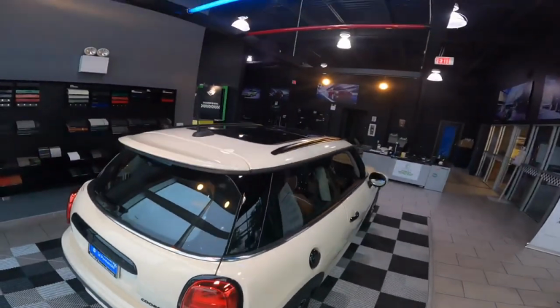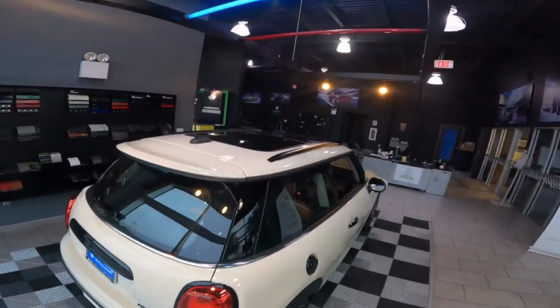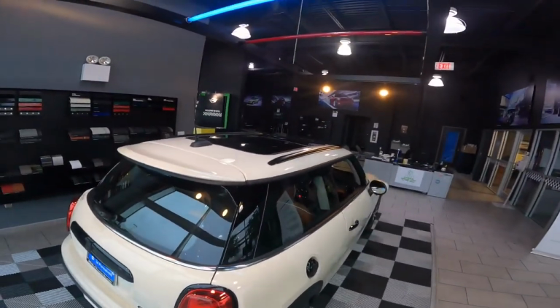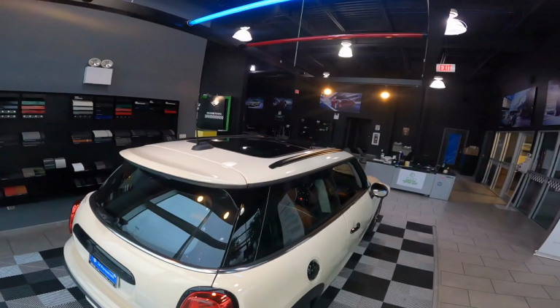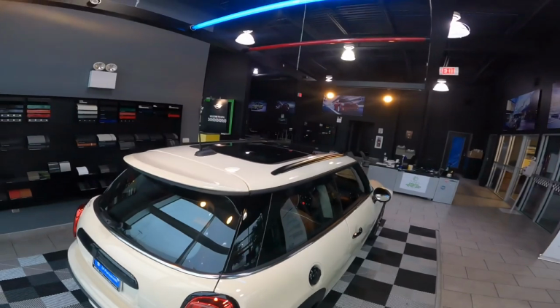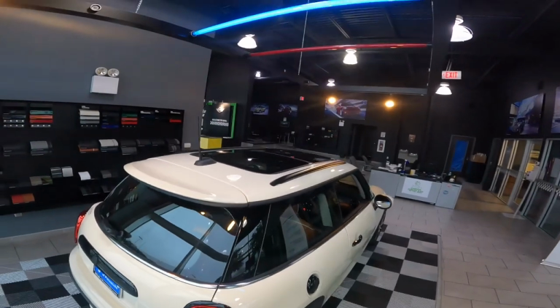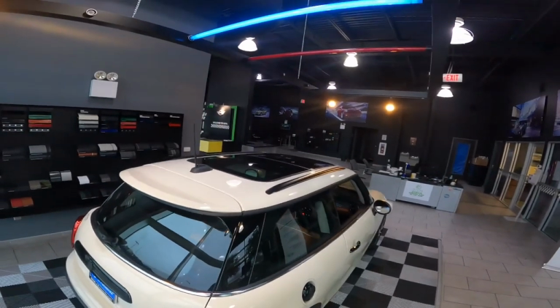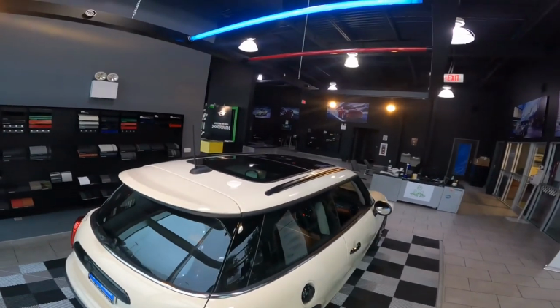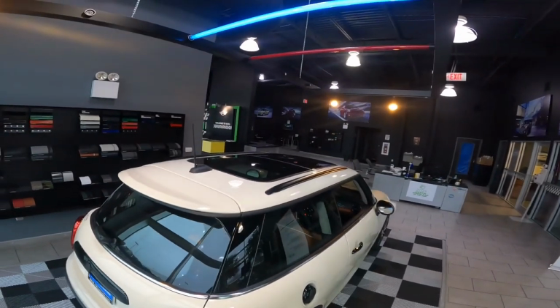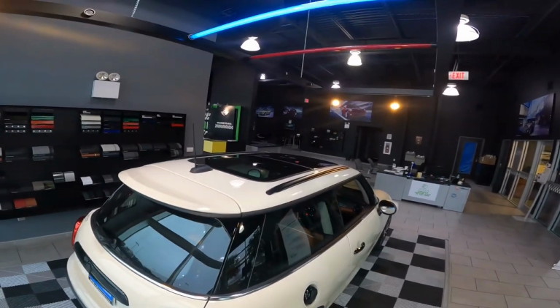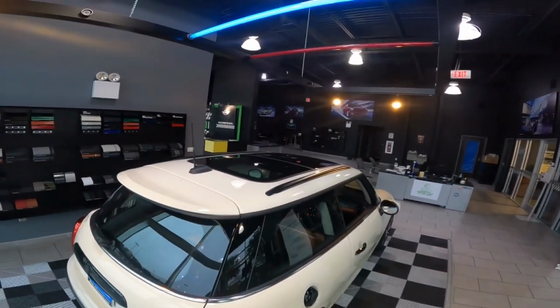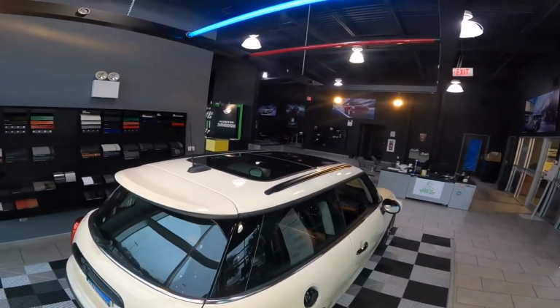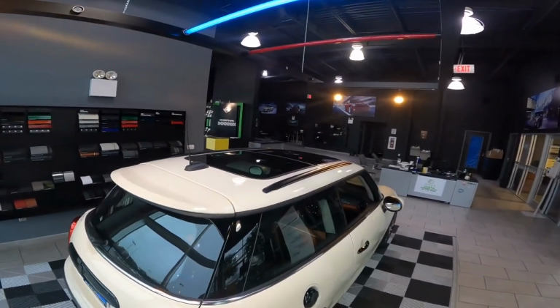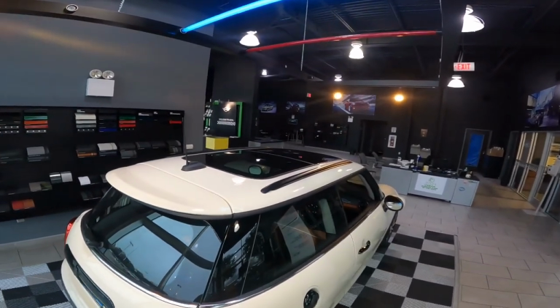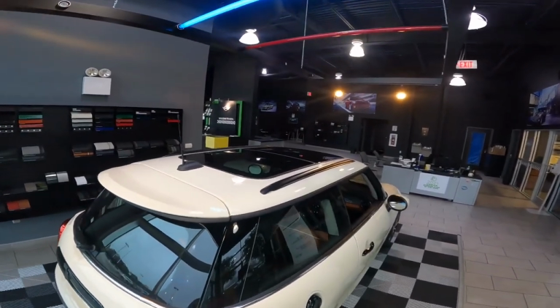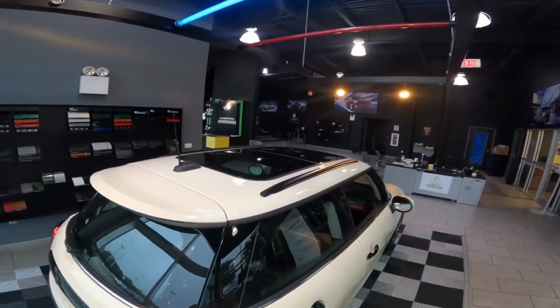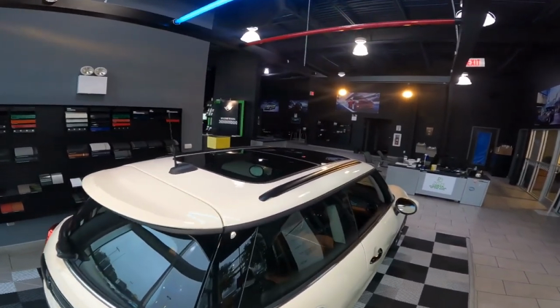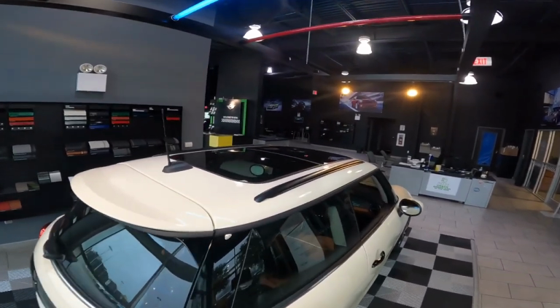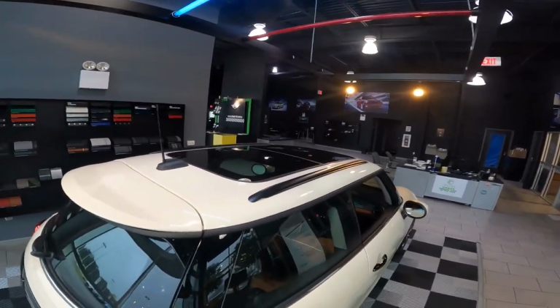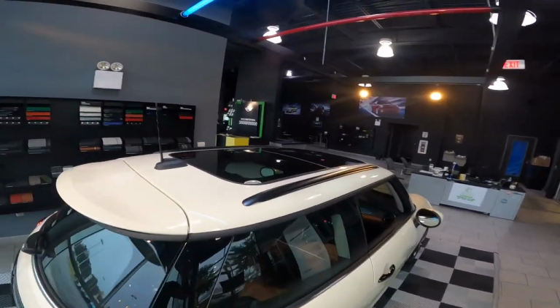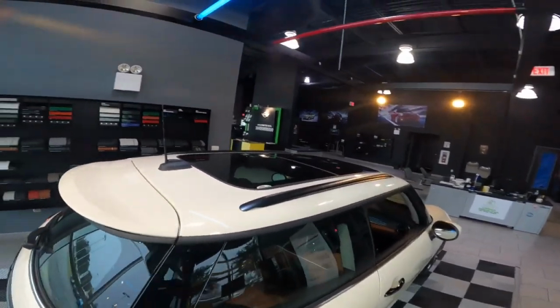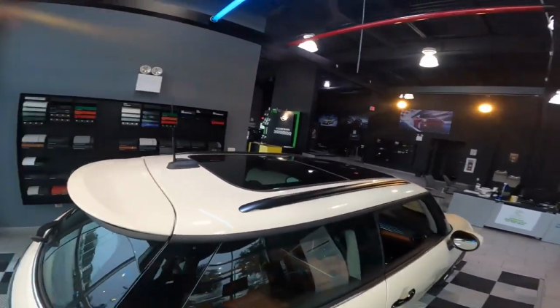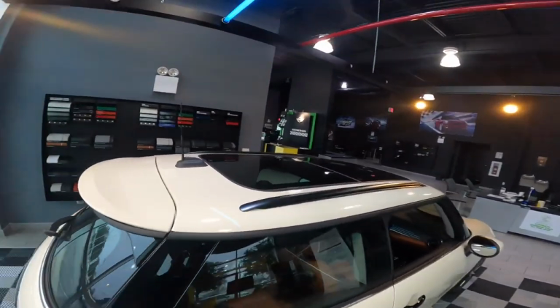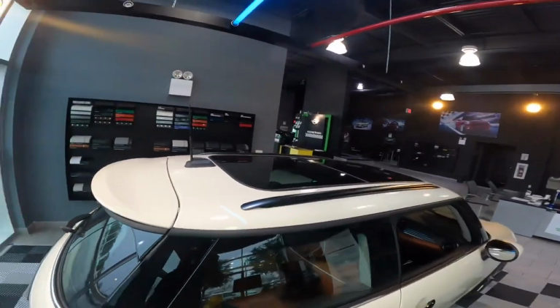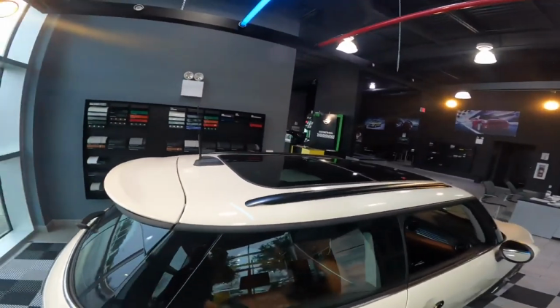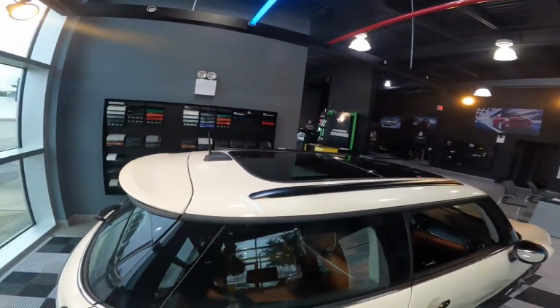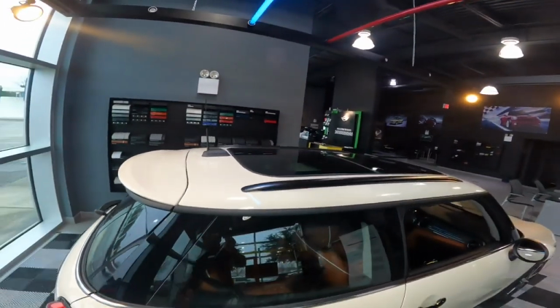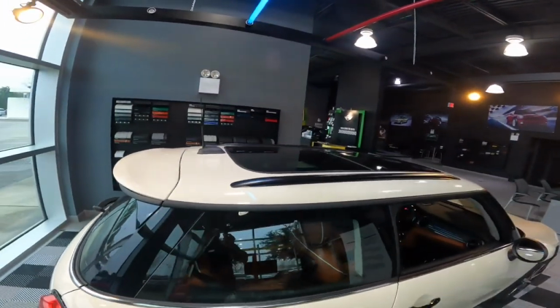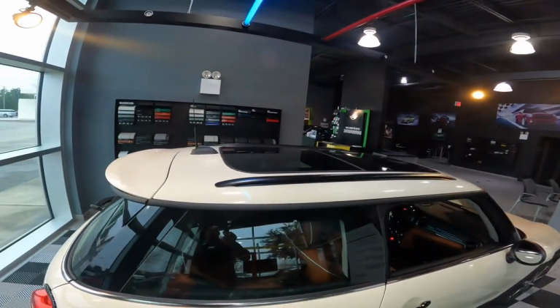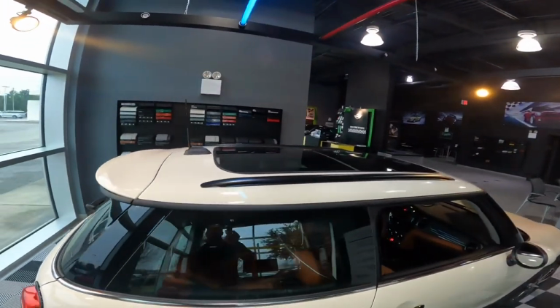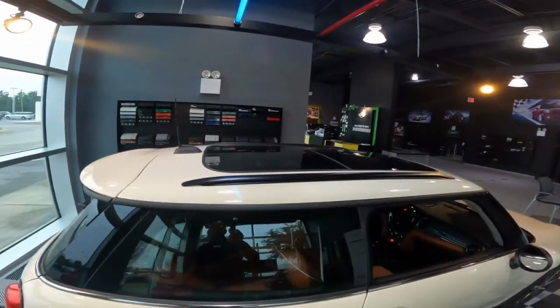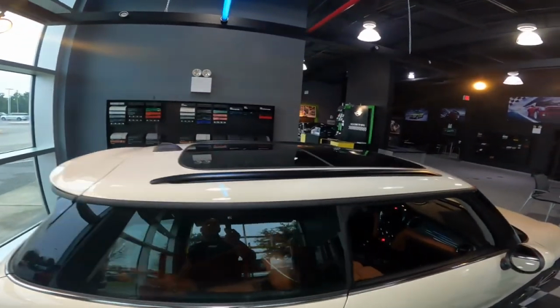Up top, we see it does have a panoramic sunroof, and it does have the roof rails.